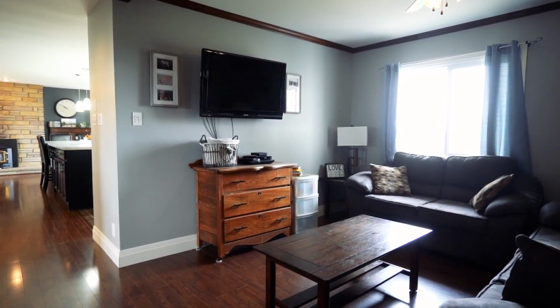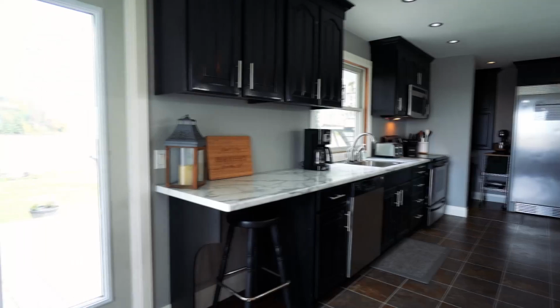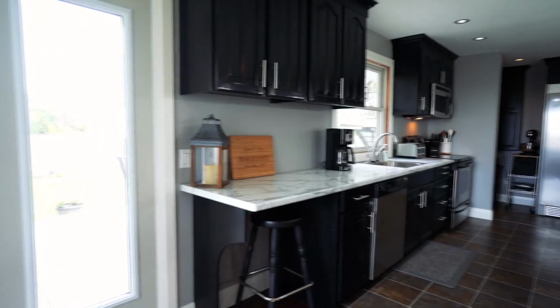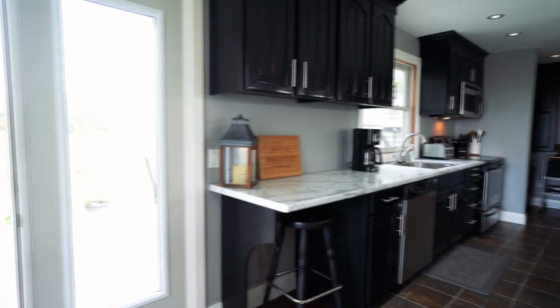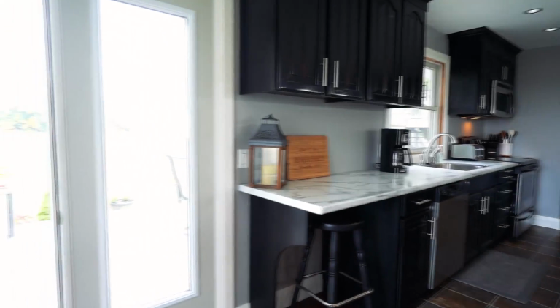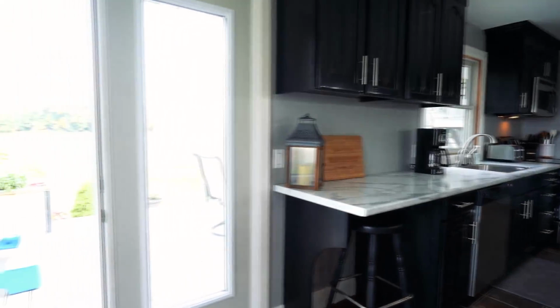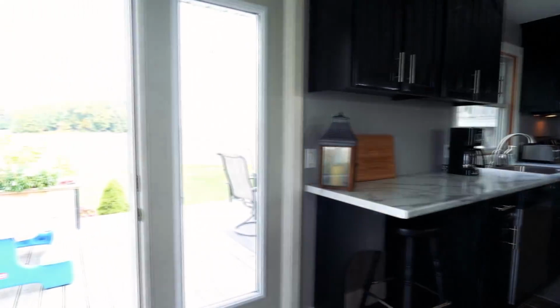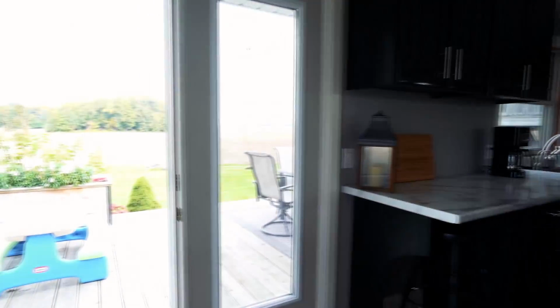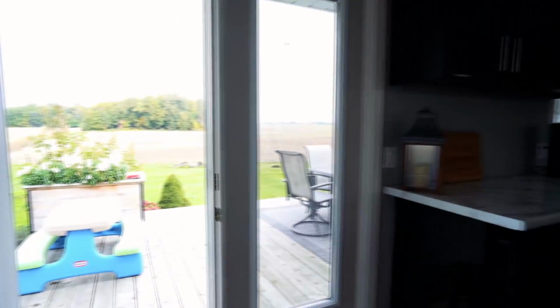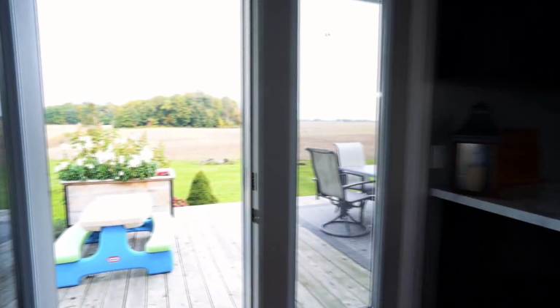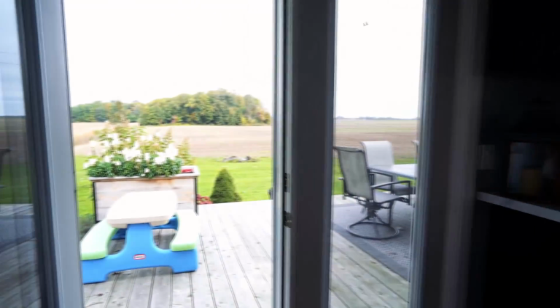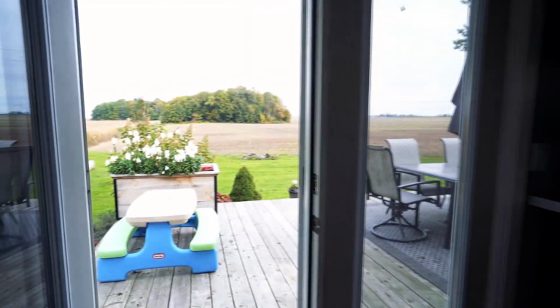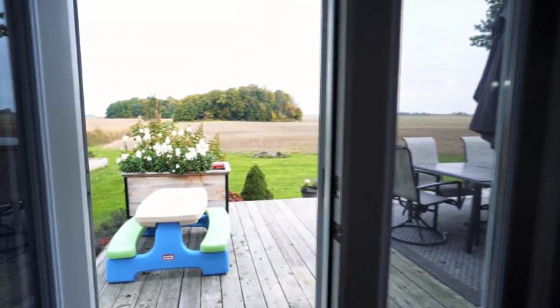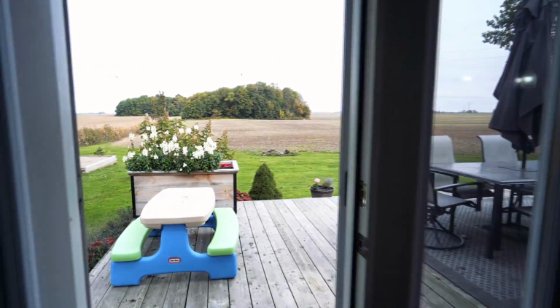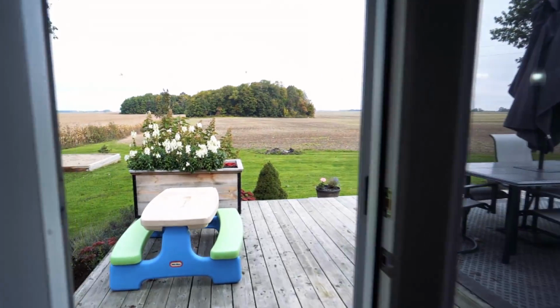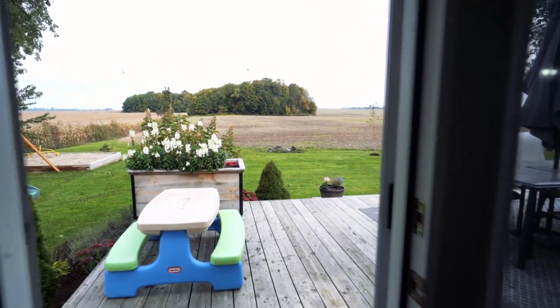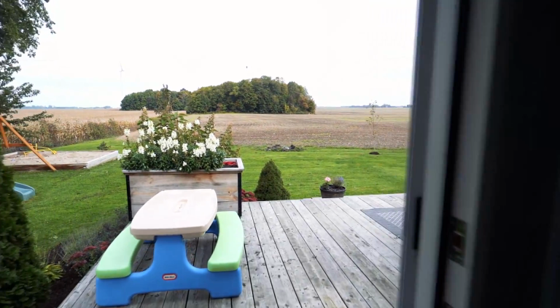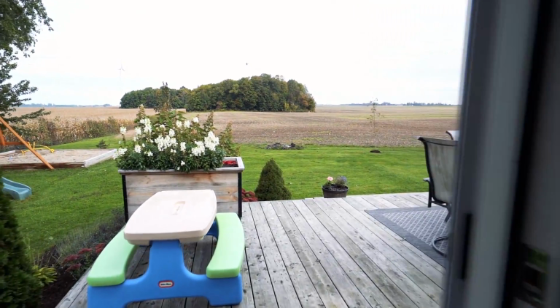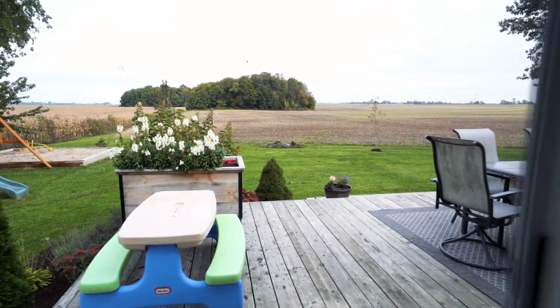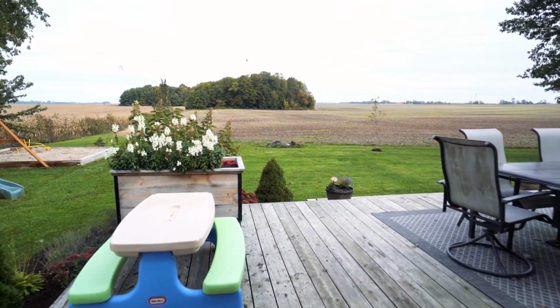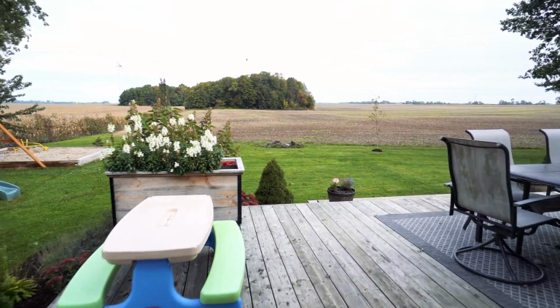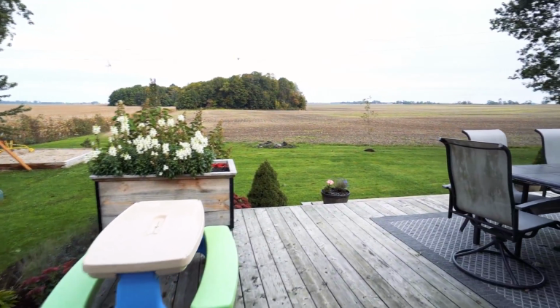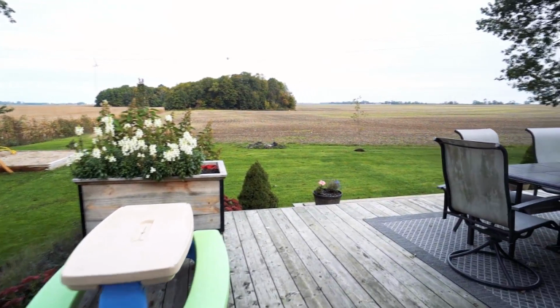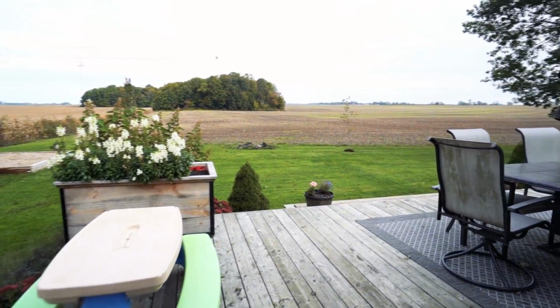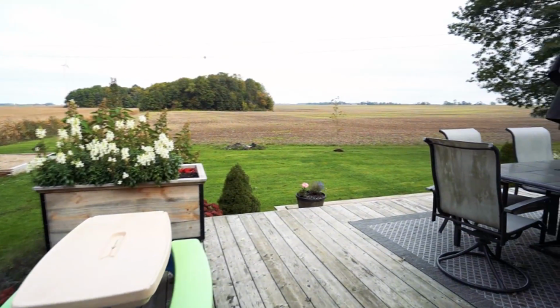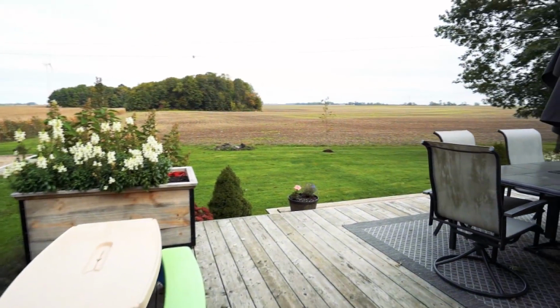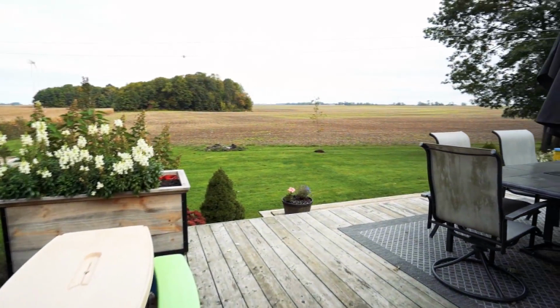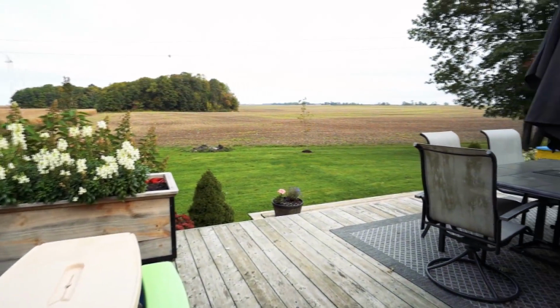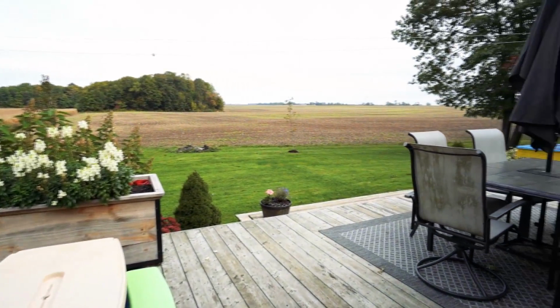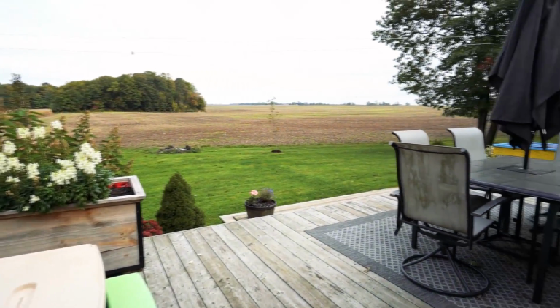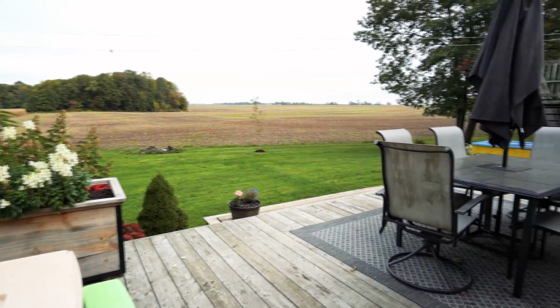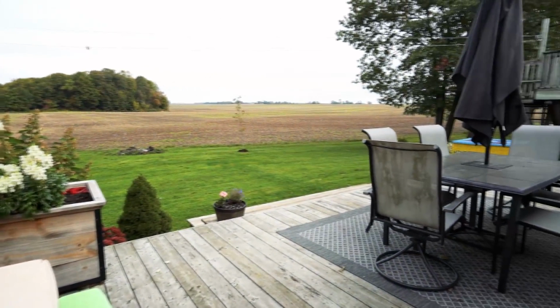There are patio doors off the dining area leading to a large rear deck overlooking open fields.